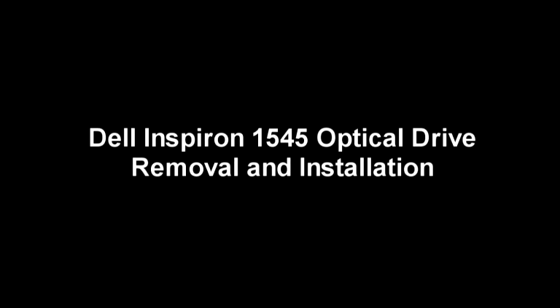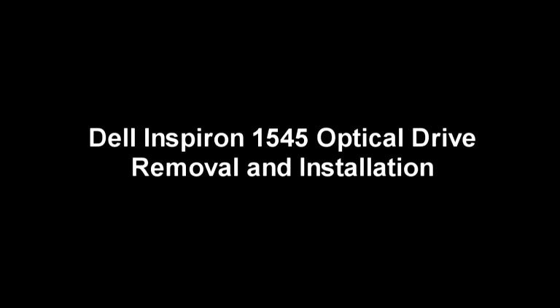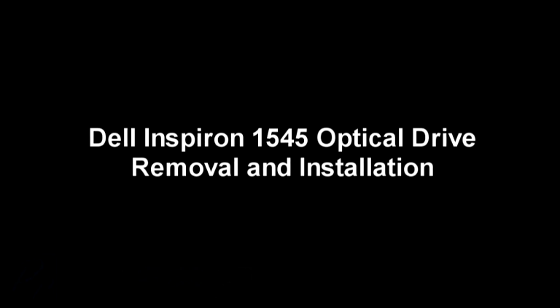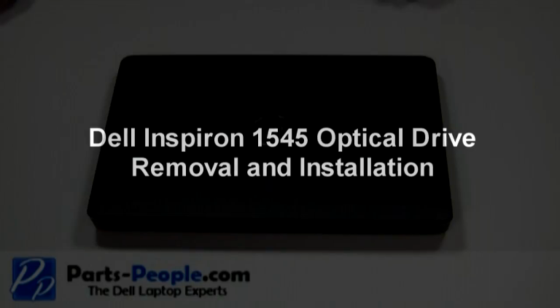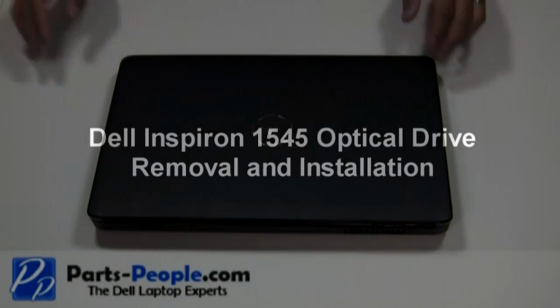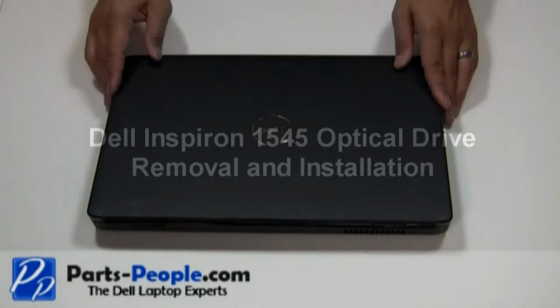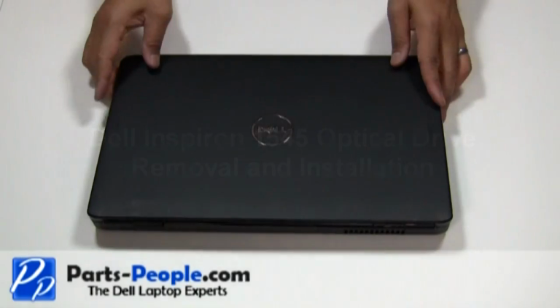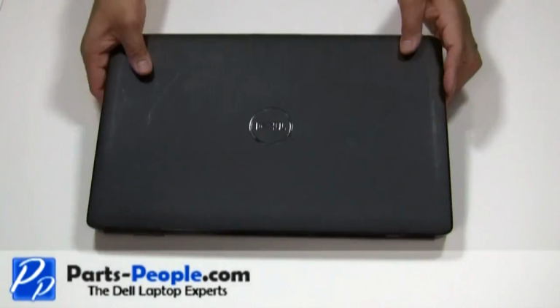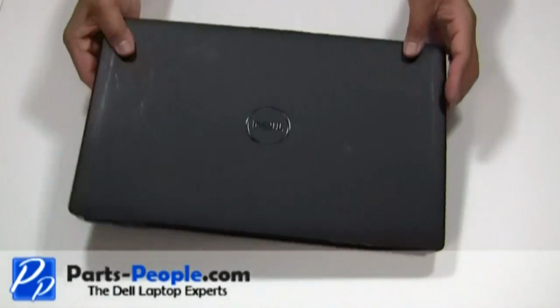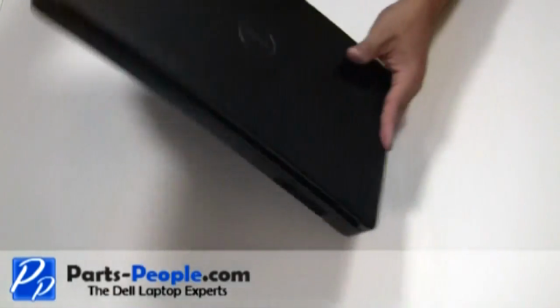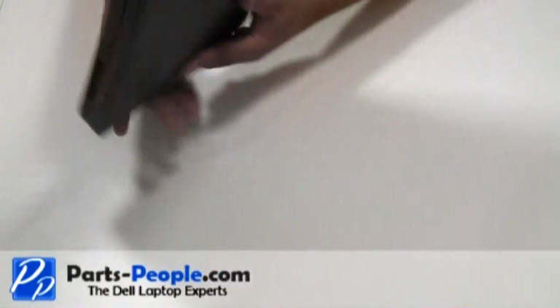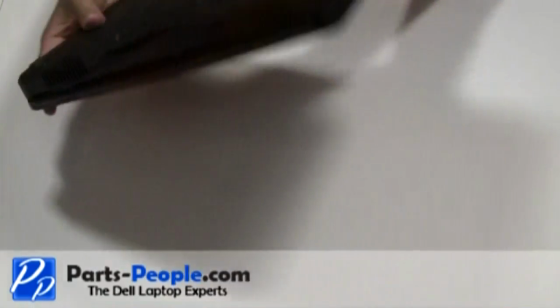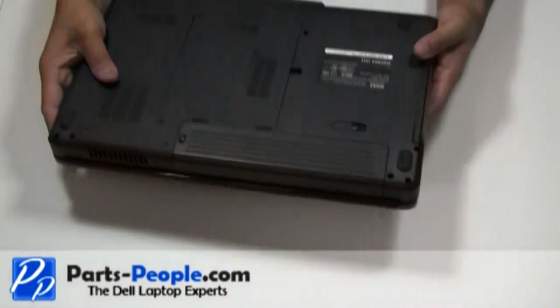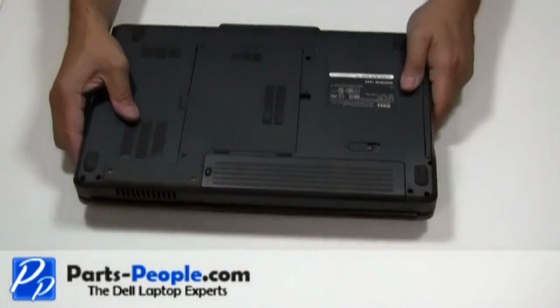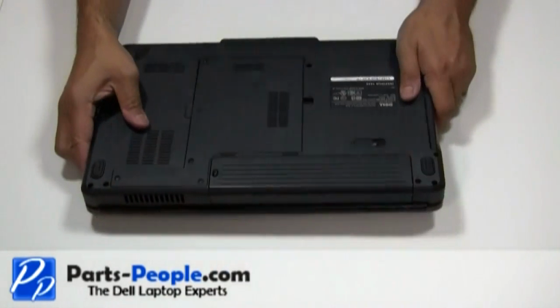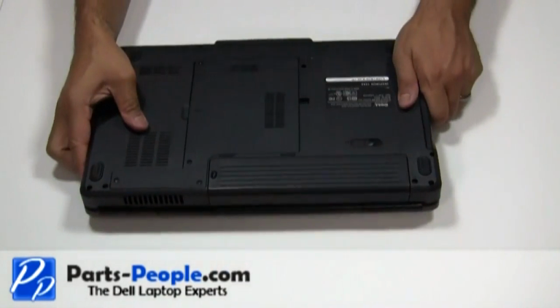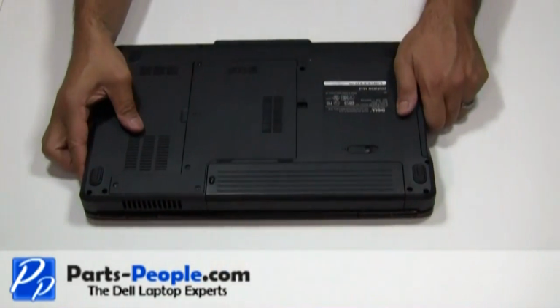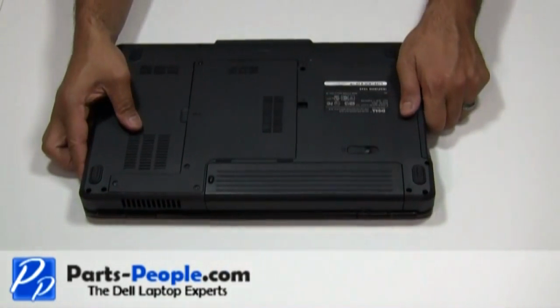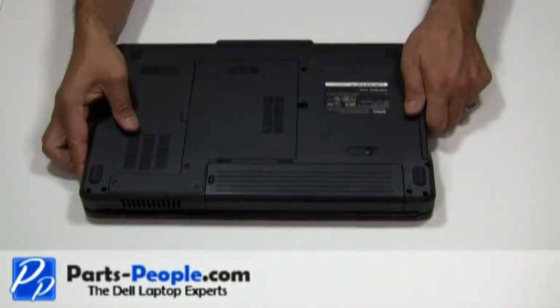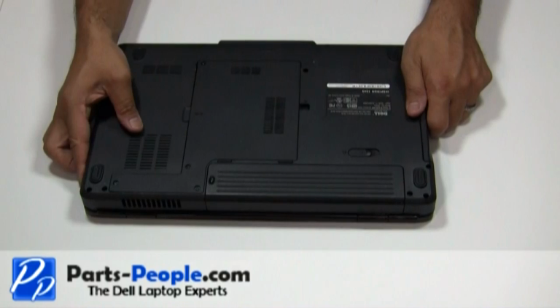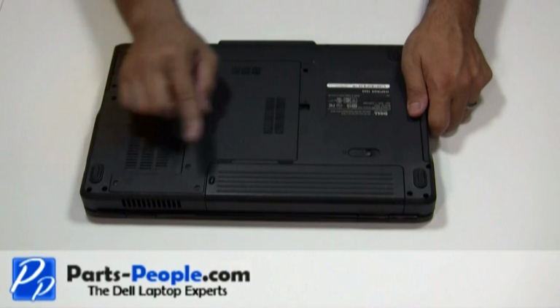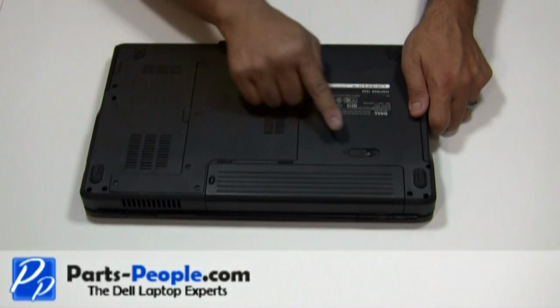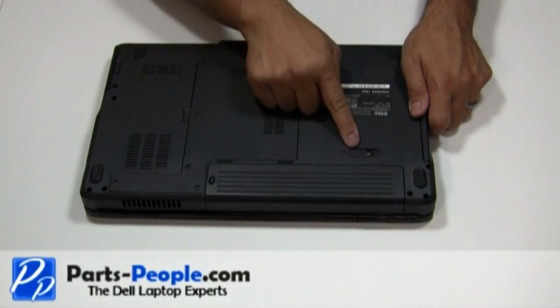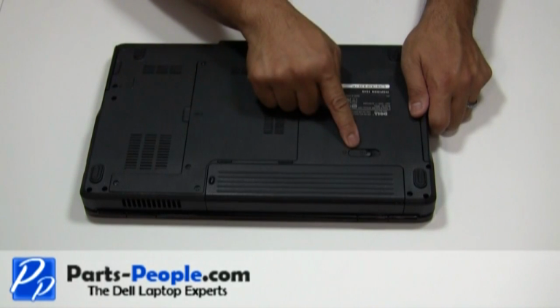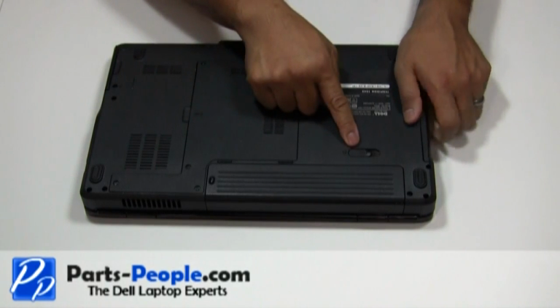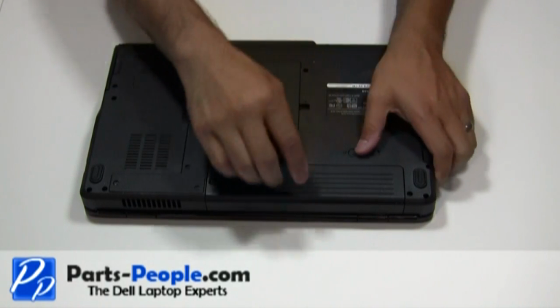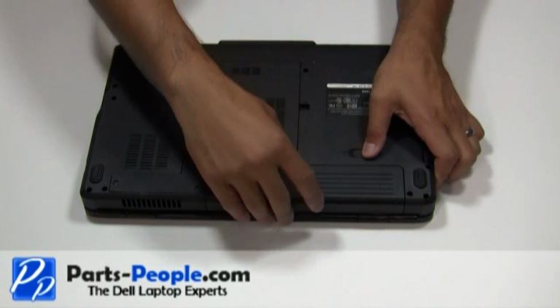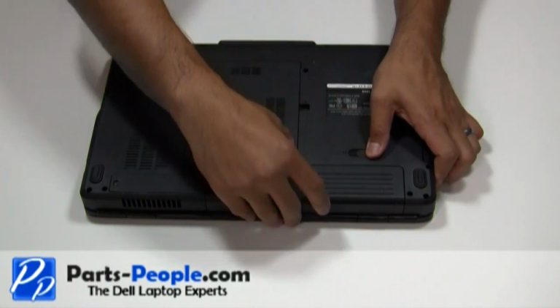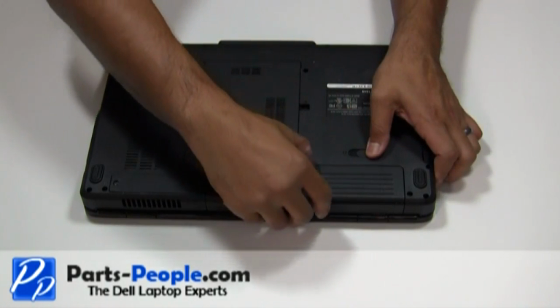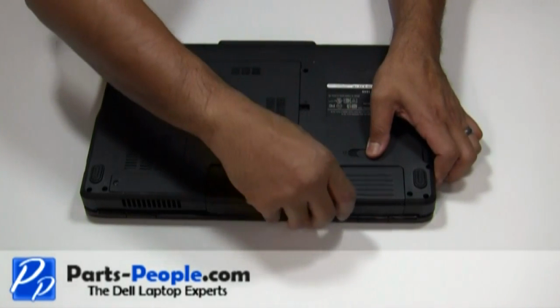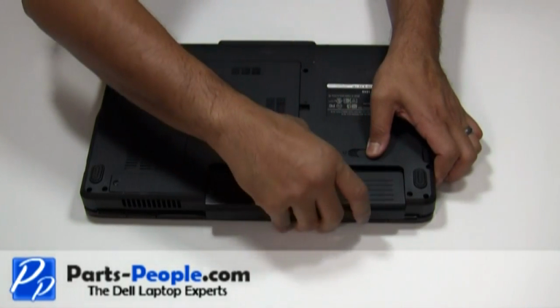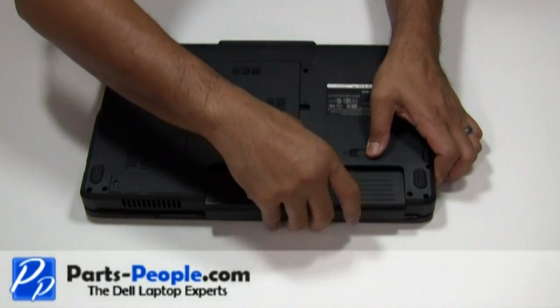For this project we will need a Phillips head screwdriver. Always begin by removing the AC adapter and the battery.